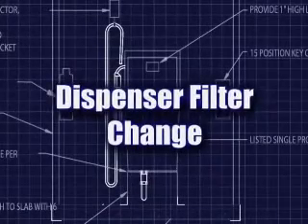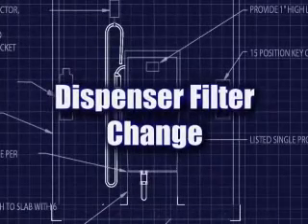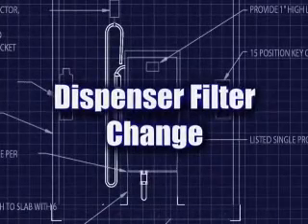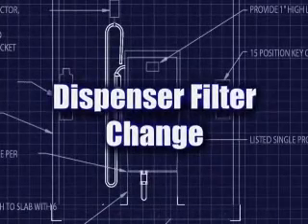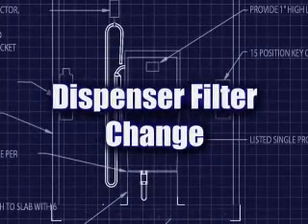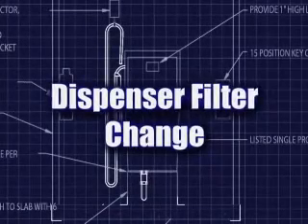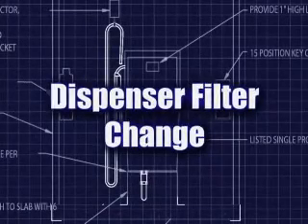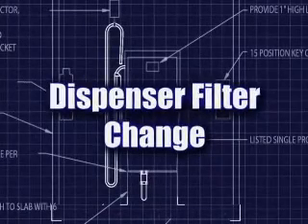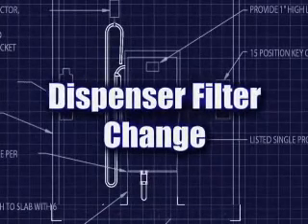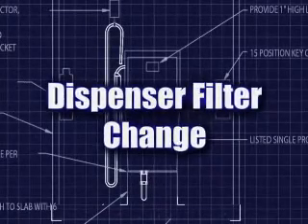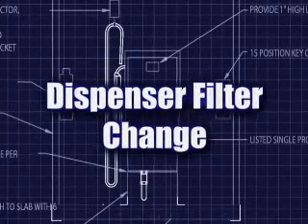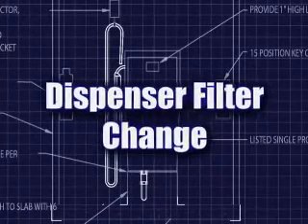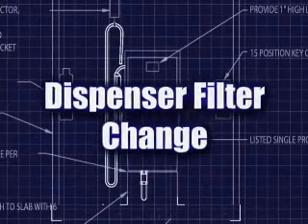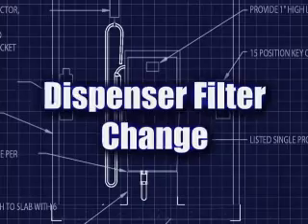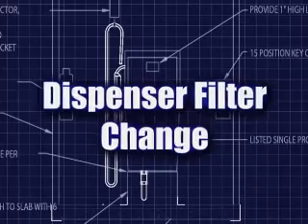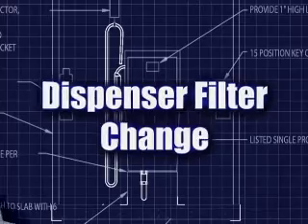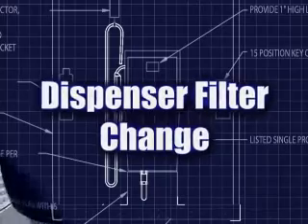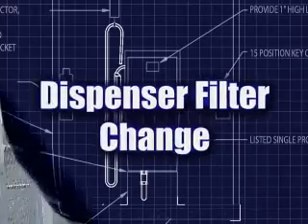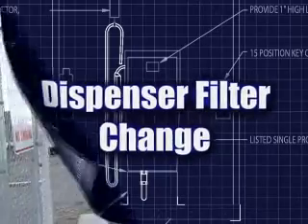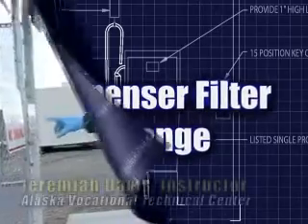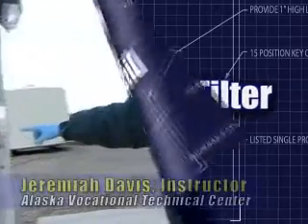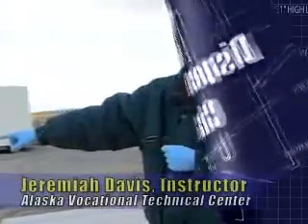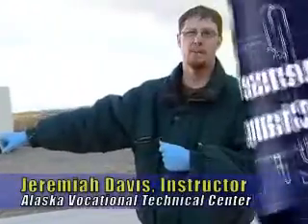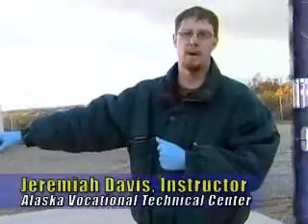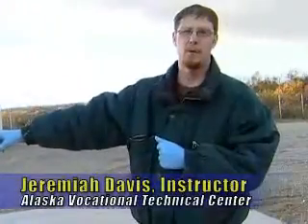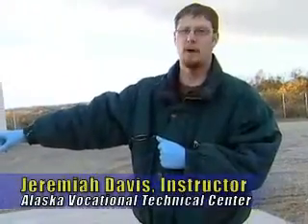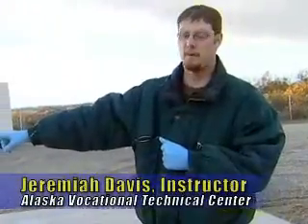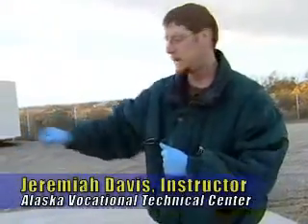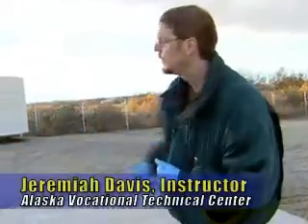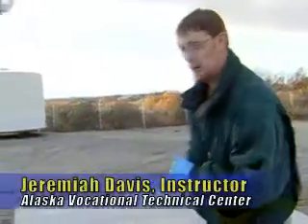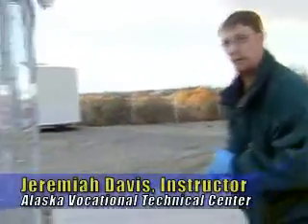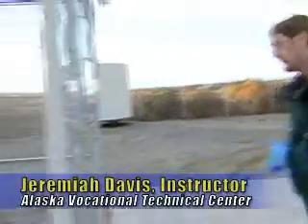One of the first procedures we're going to do is get access into the dispensing unit and actually shut off the main ball valve in the back. Let's go ahead and do that.